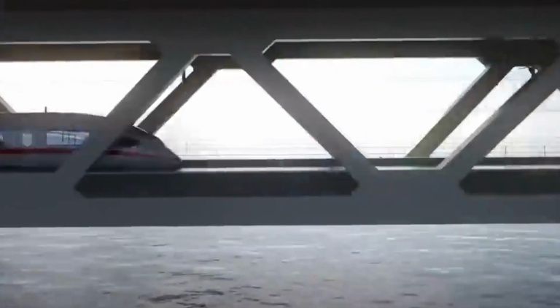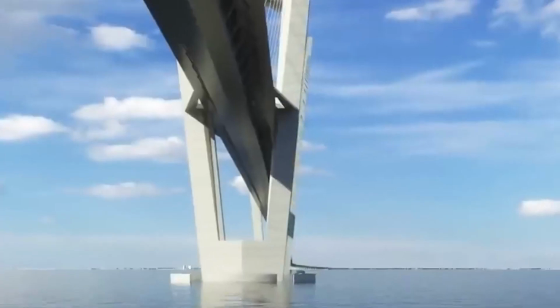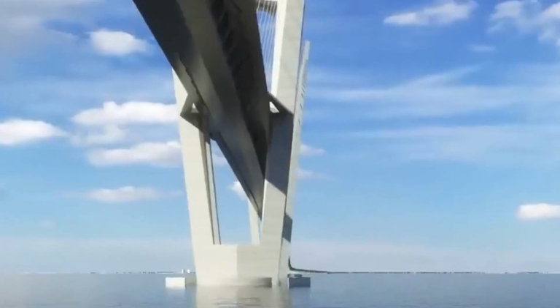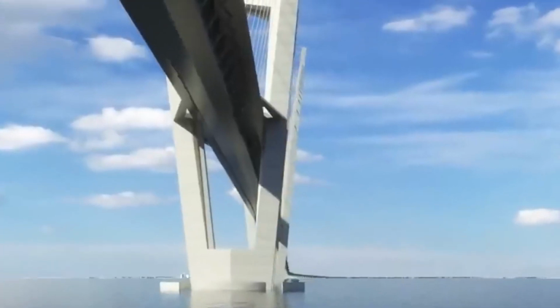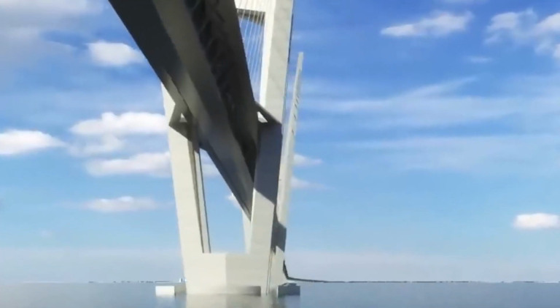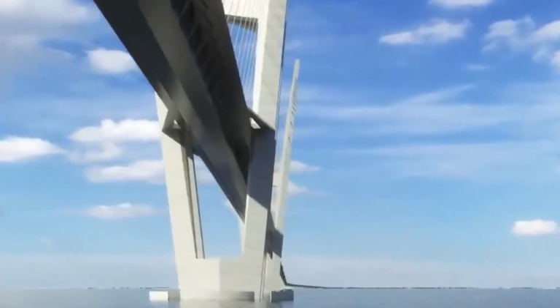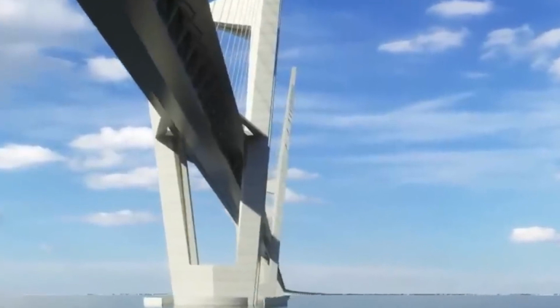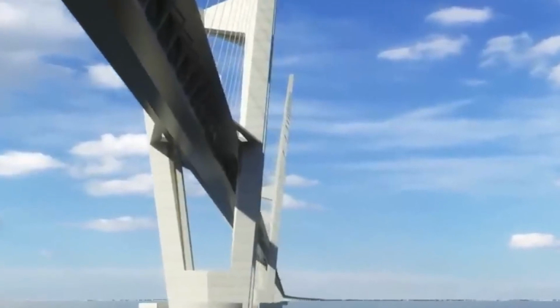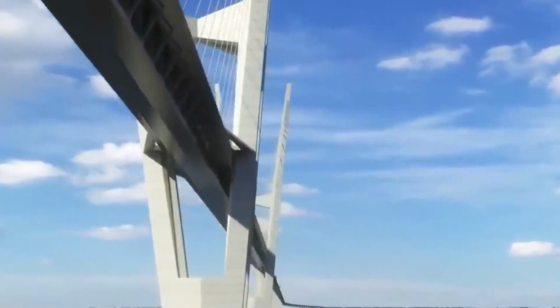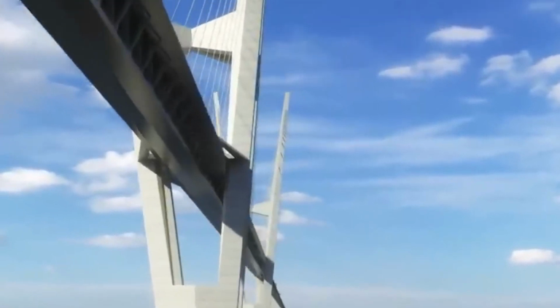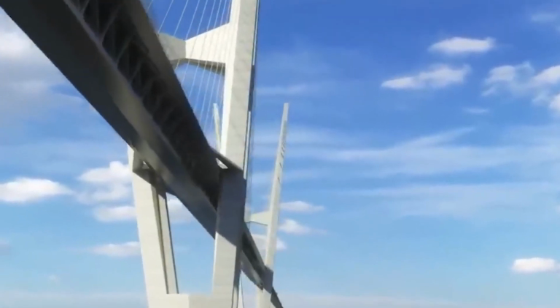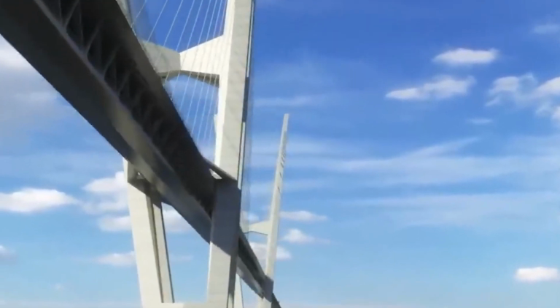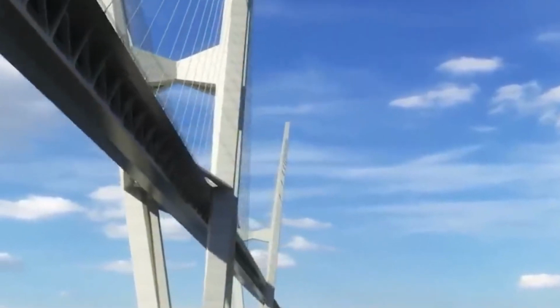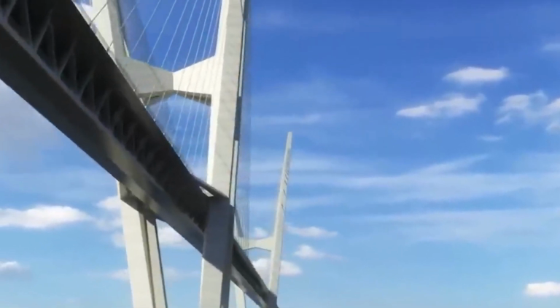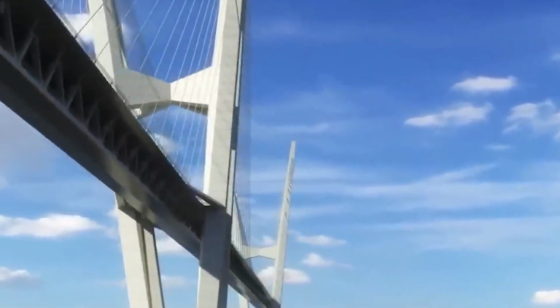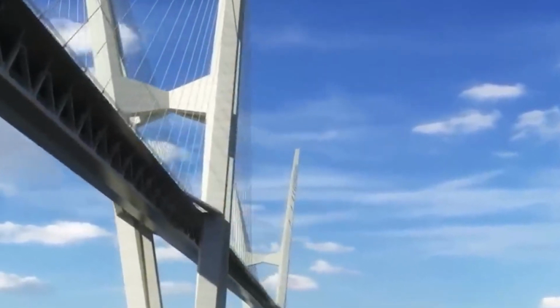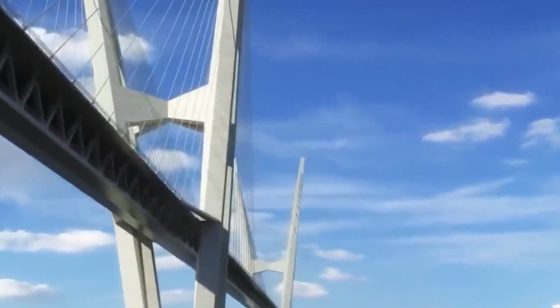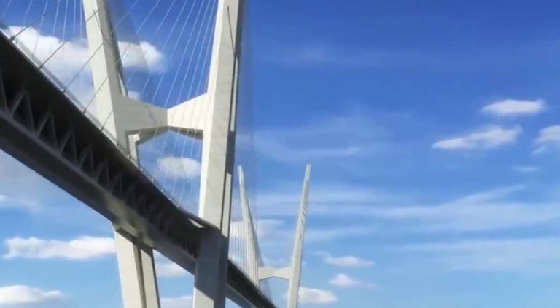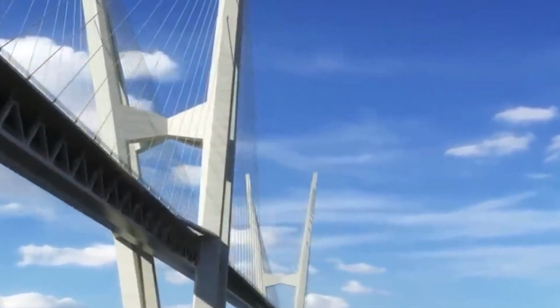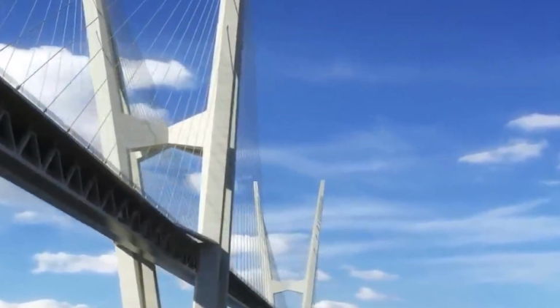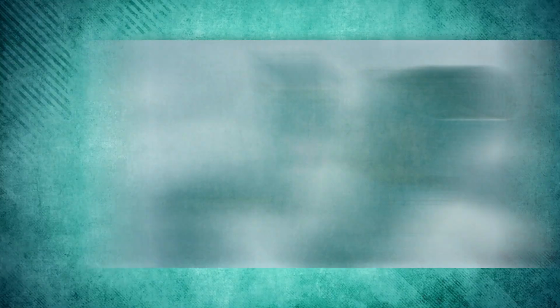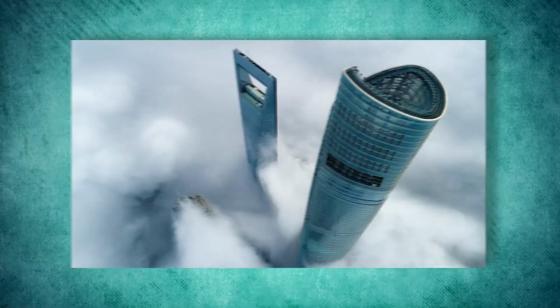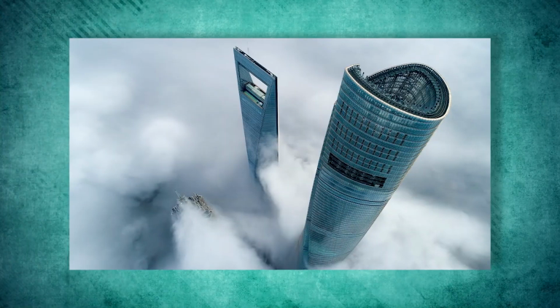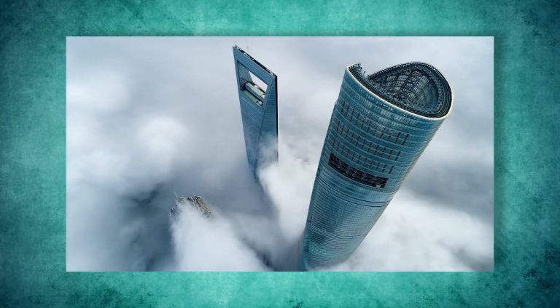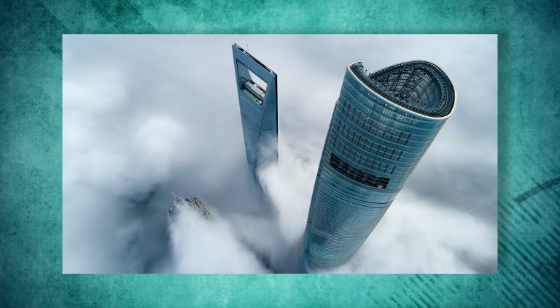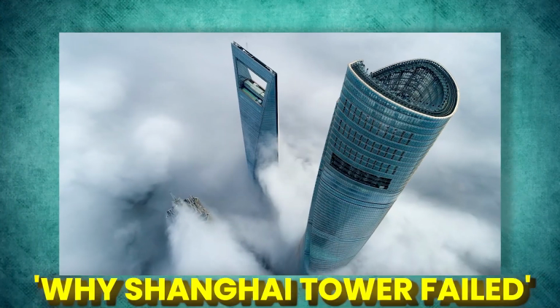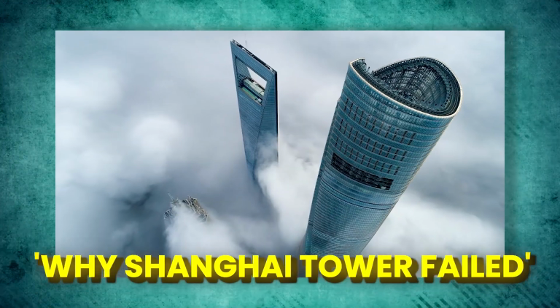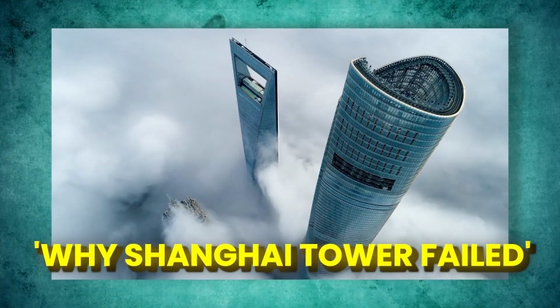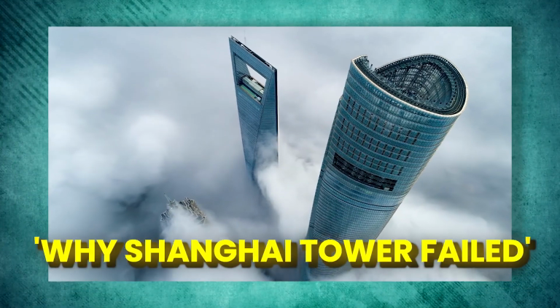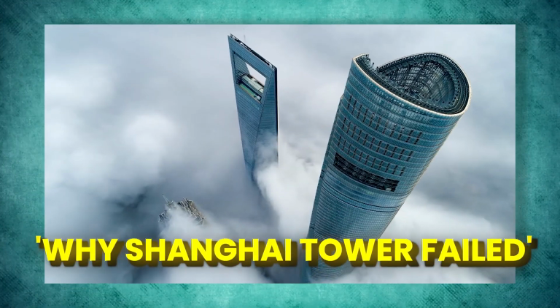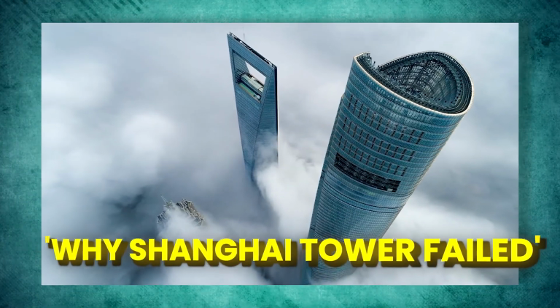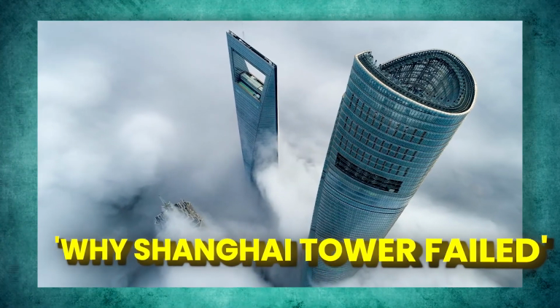But what happens when grand projects face failure? Join us in our next video titled 'Why Shanghai Tower Failed.'